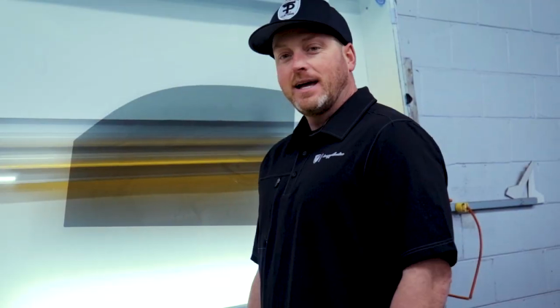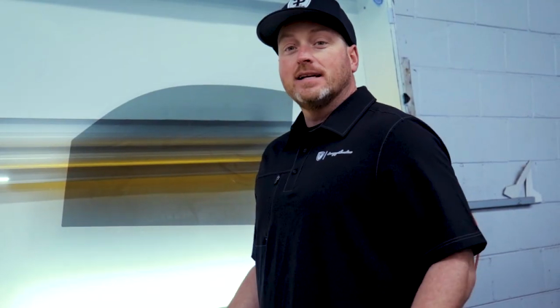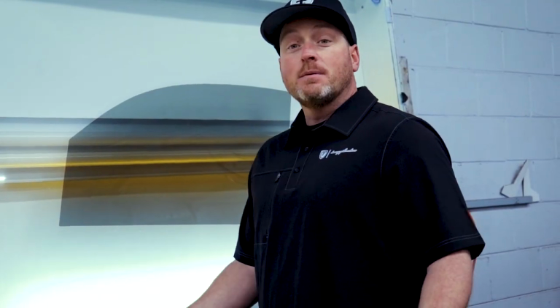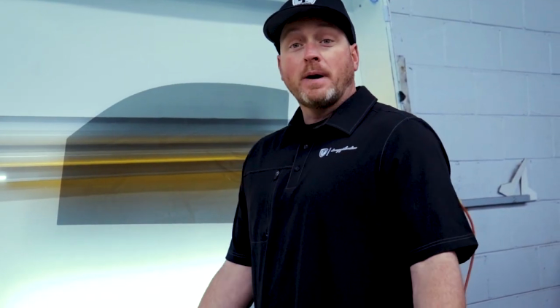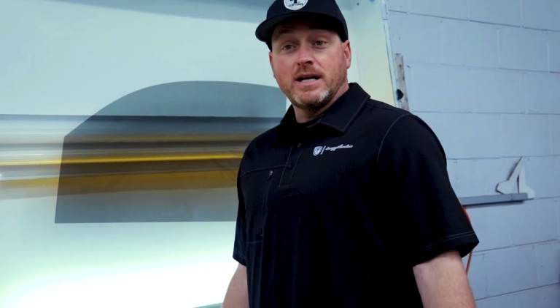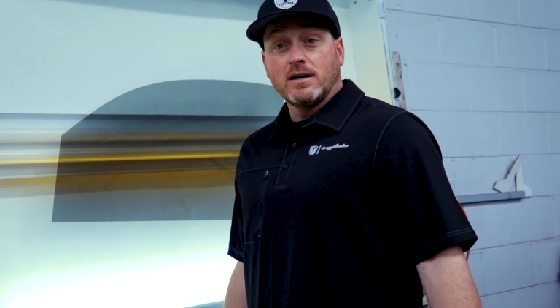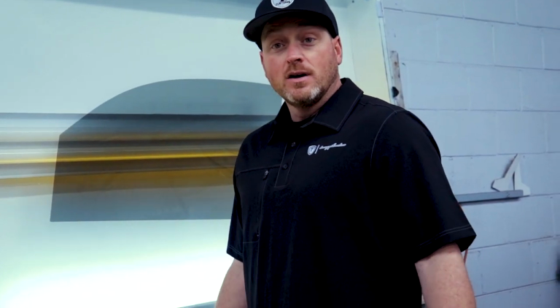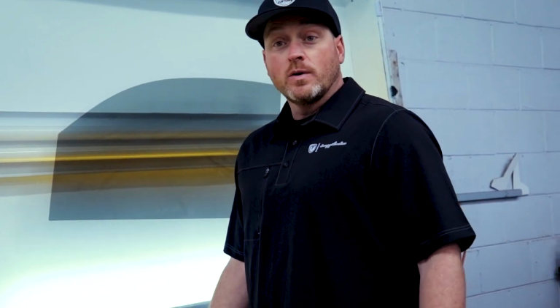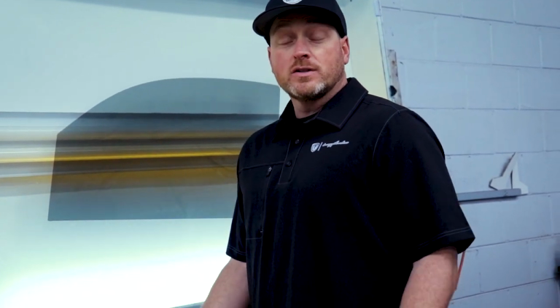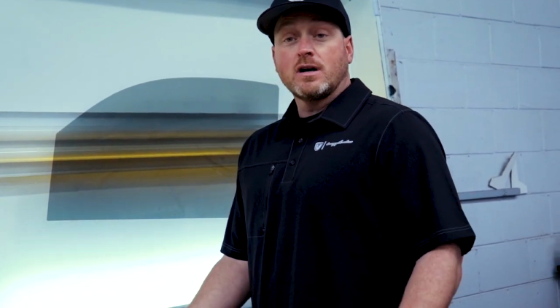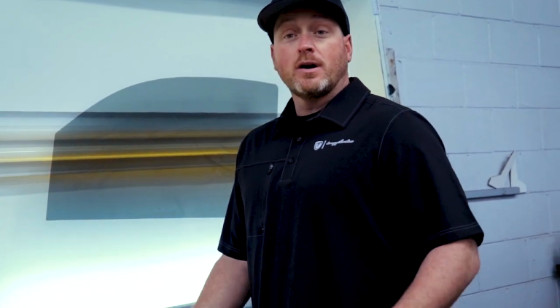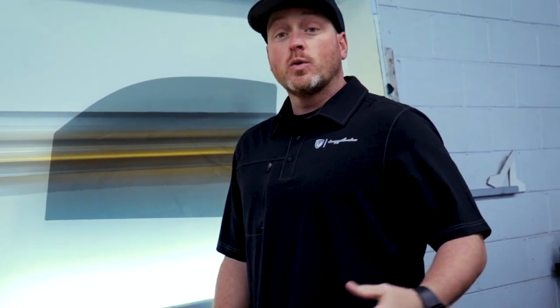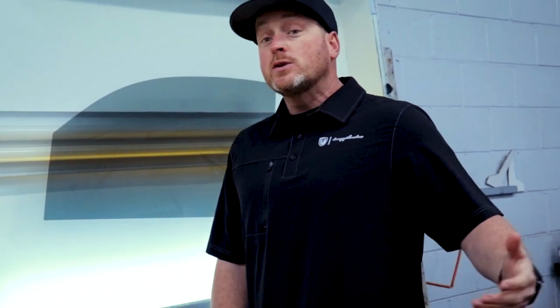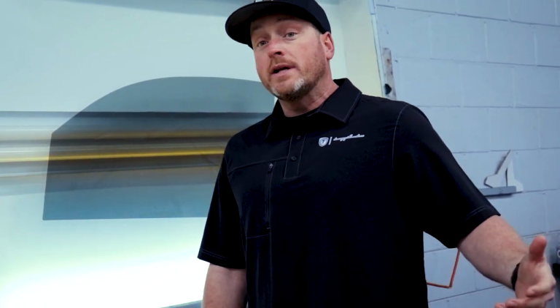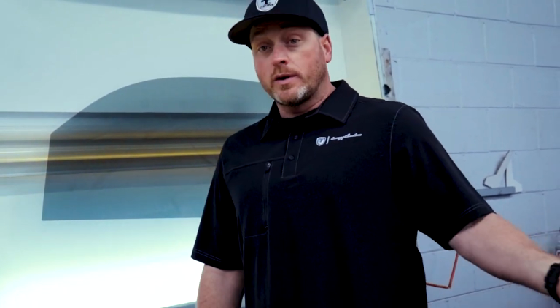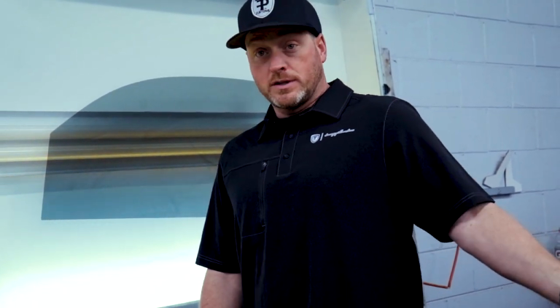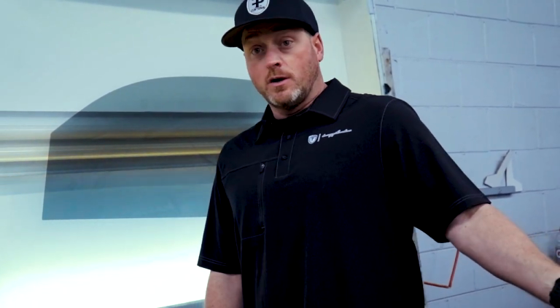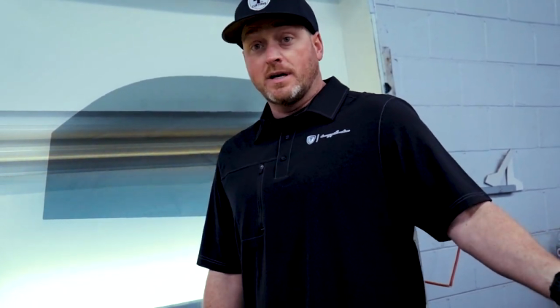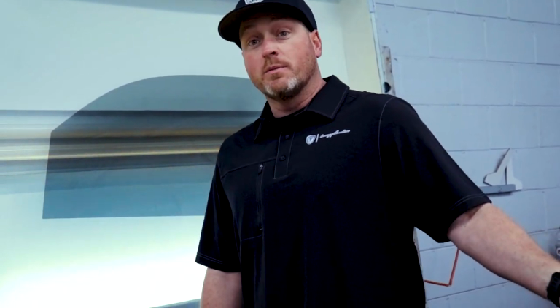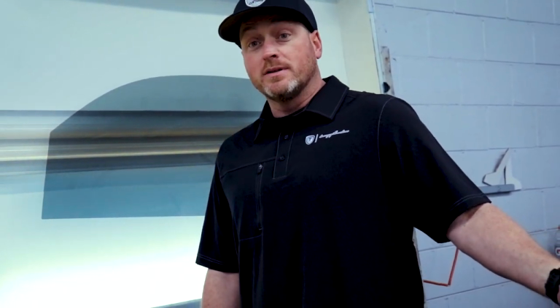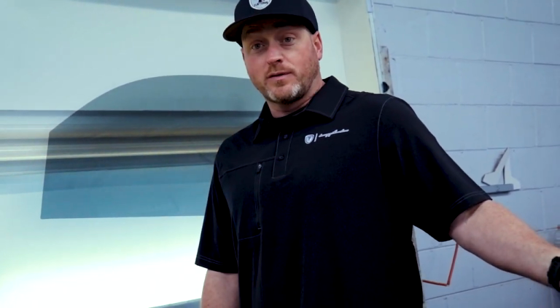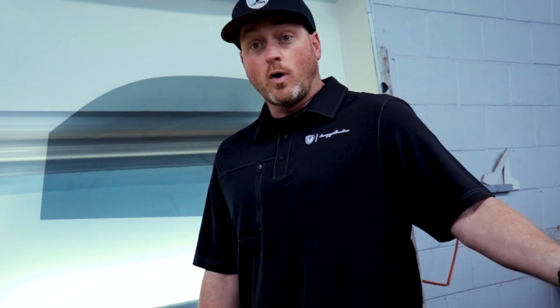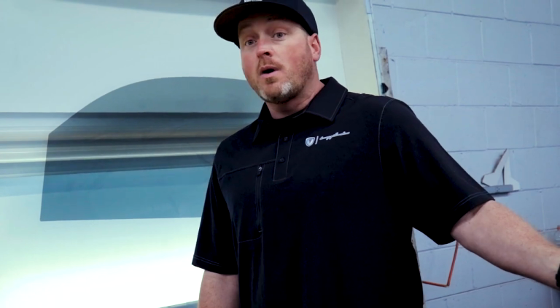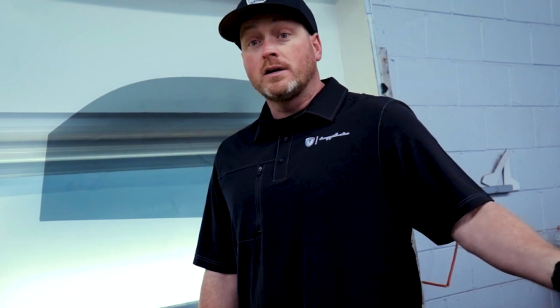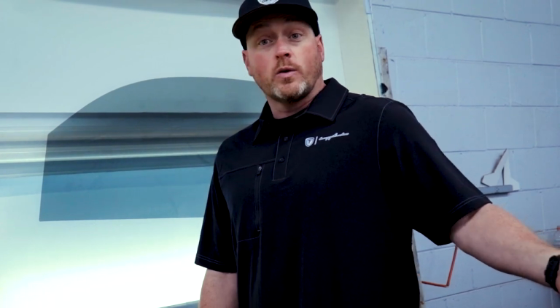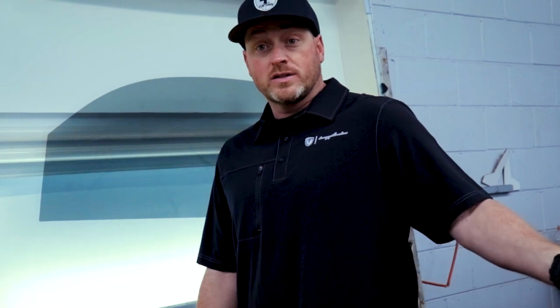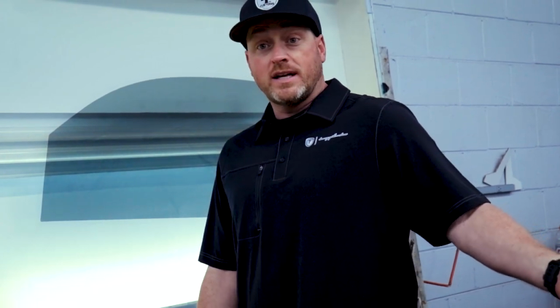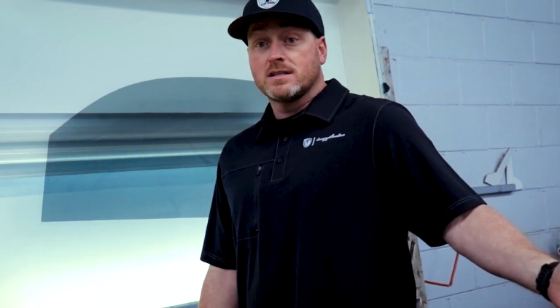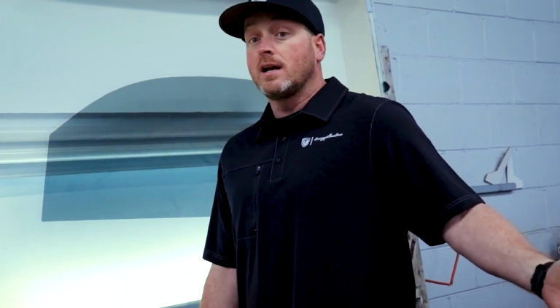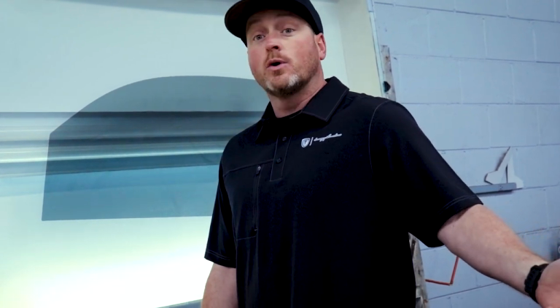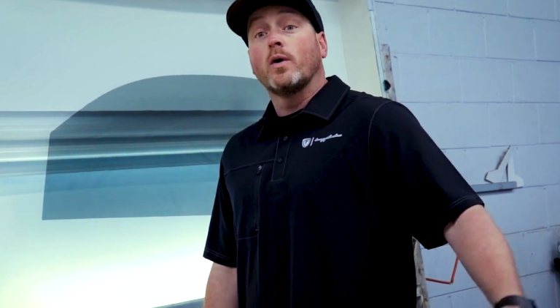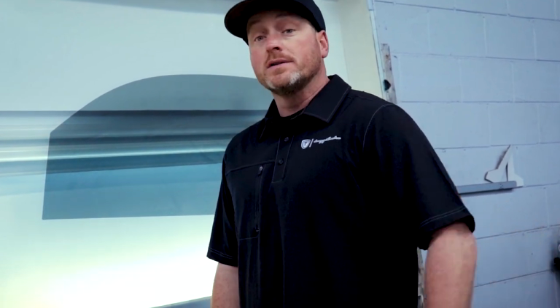Hey, Tommy Pike here. We're here to talk about our 2020 Toyota Tacoma that we're building for Walmart Quaker State synthetic motor oil.